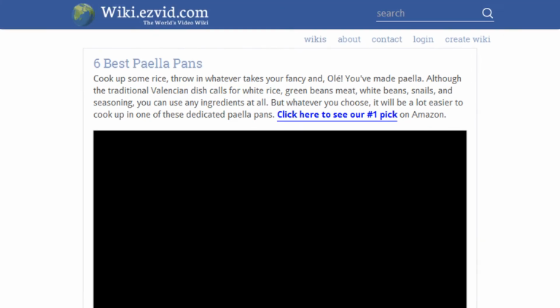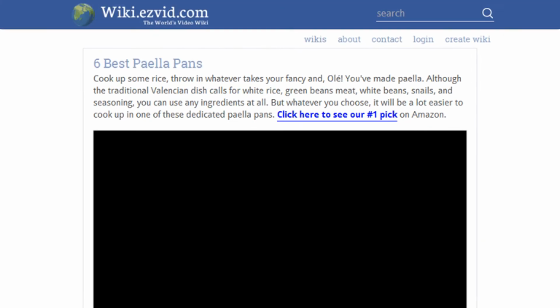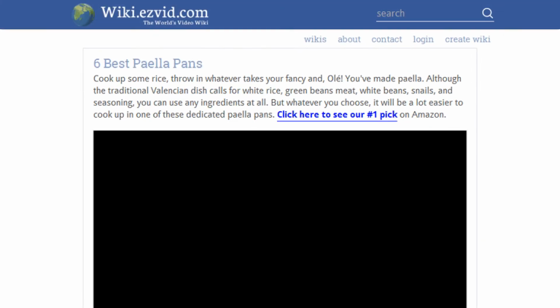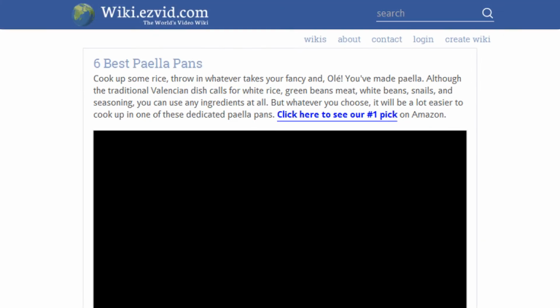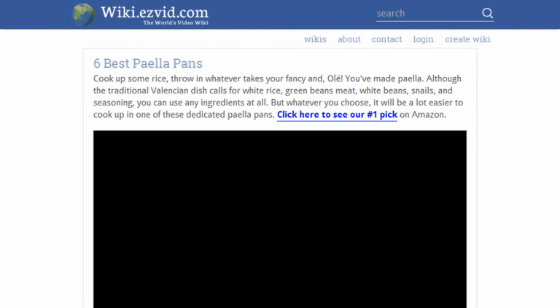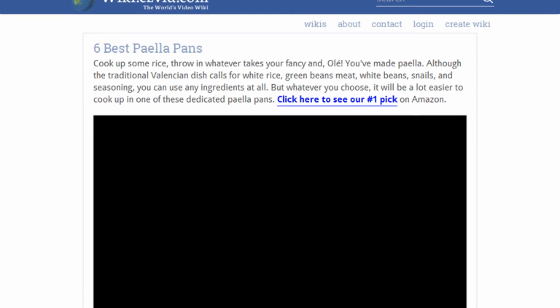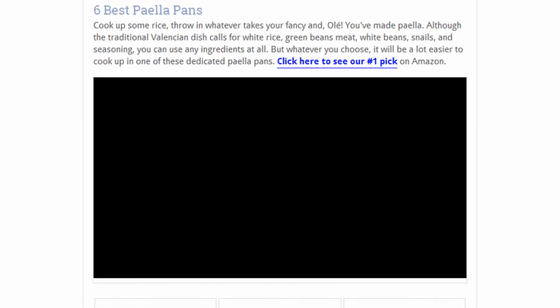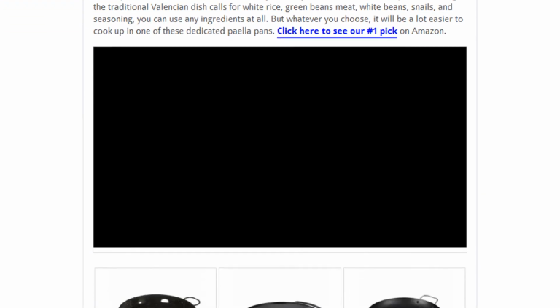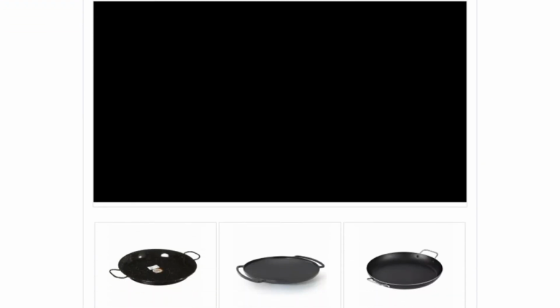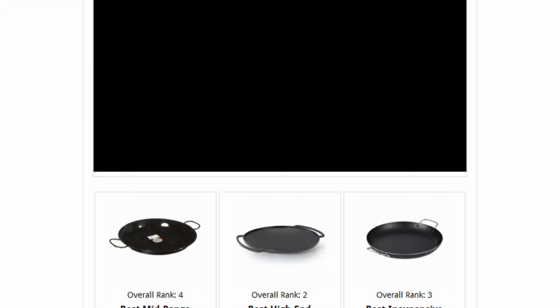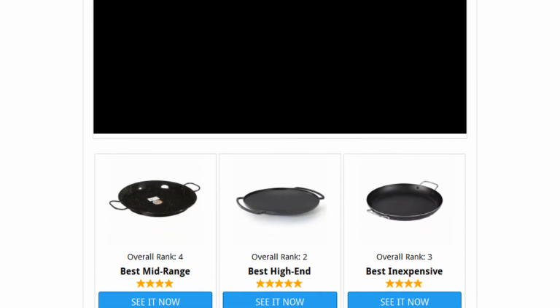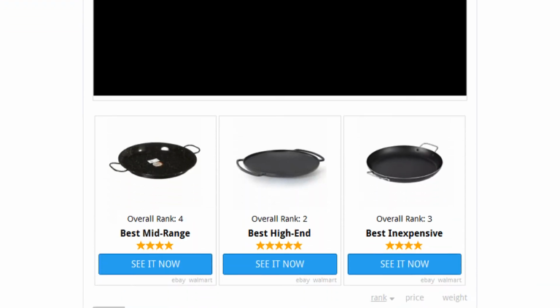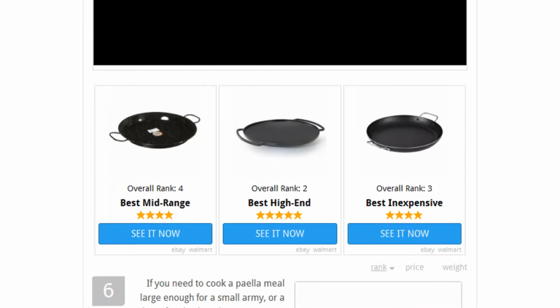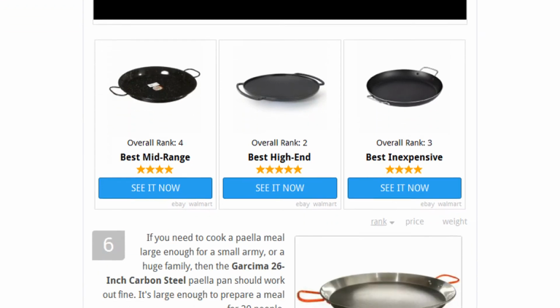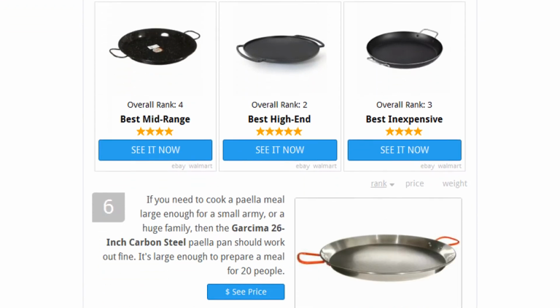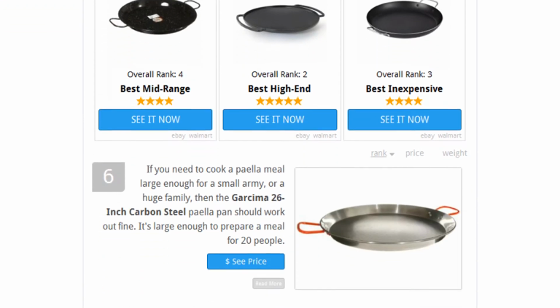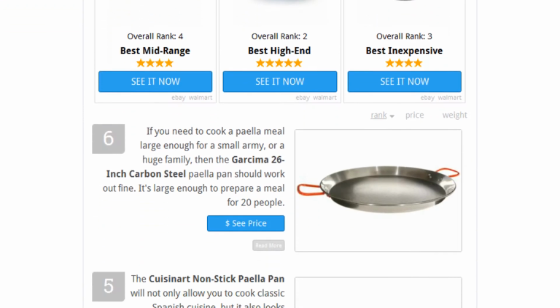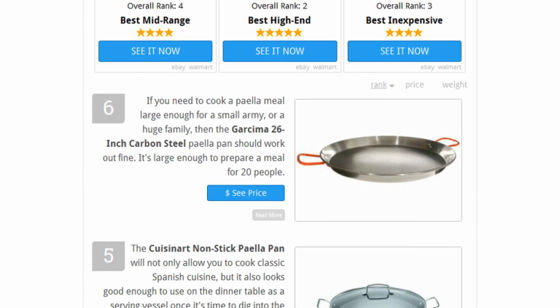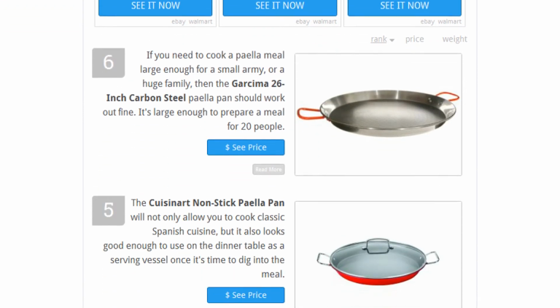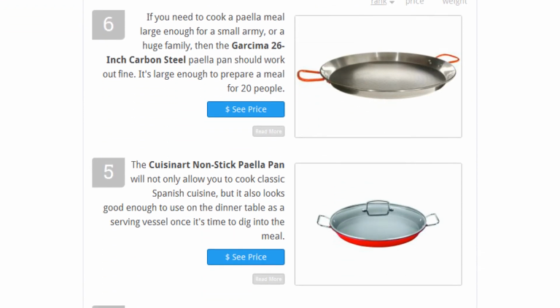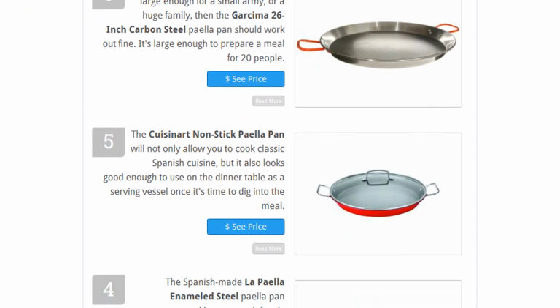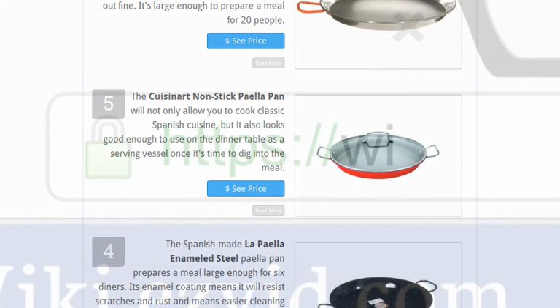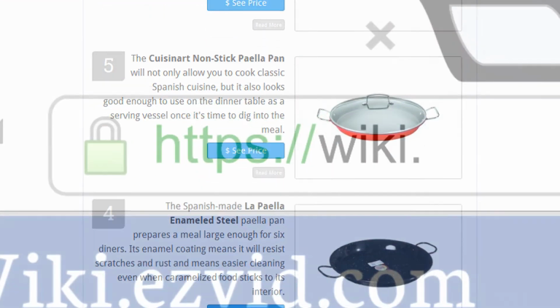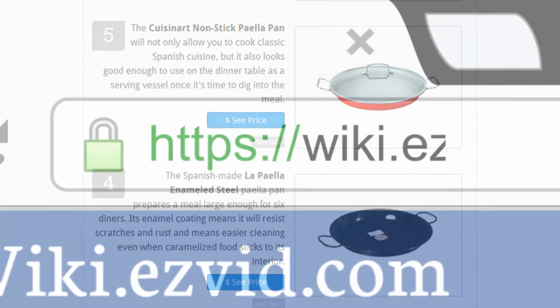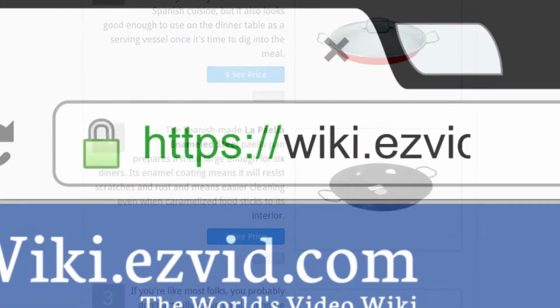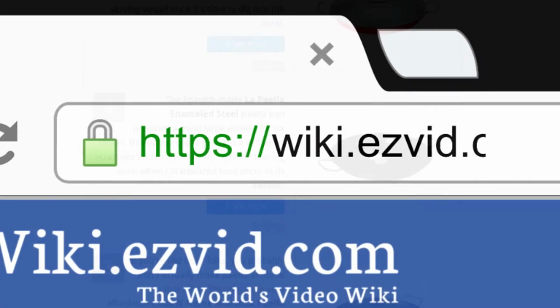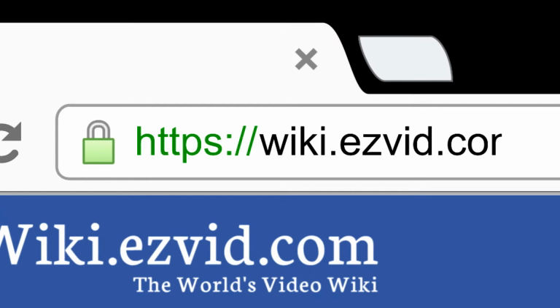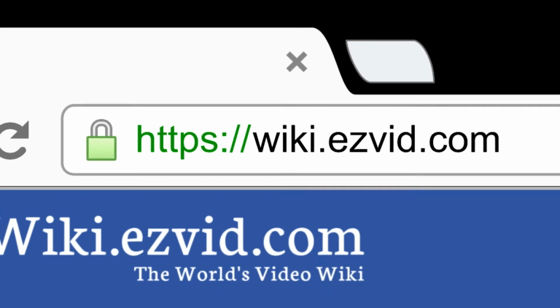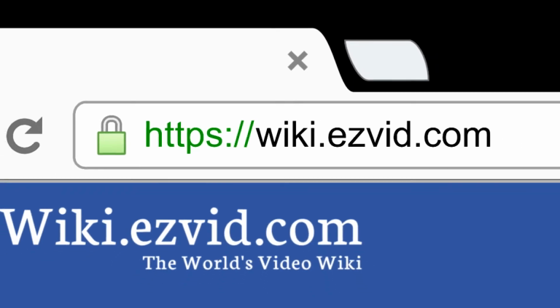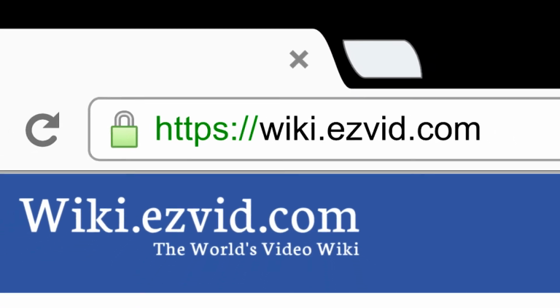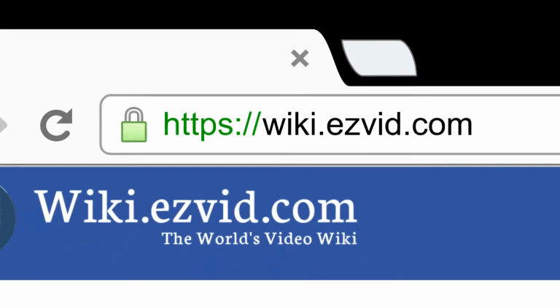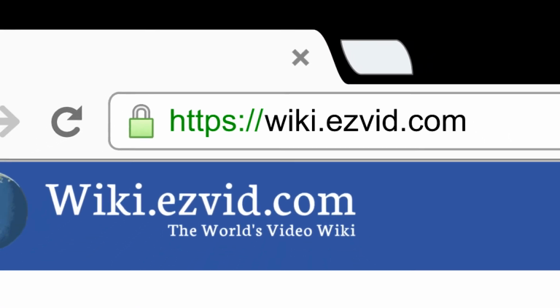To see all this stuff, go to wiki.easyvid.com and search for paella pans, or click beneath this video.